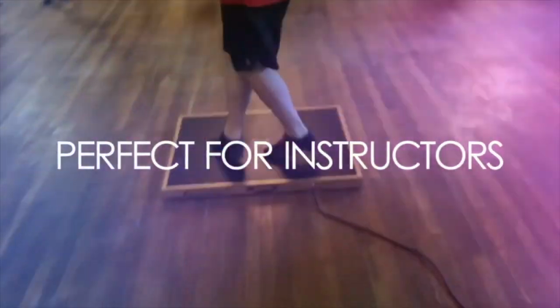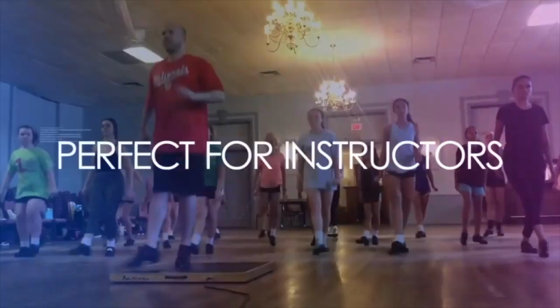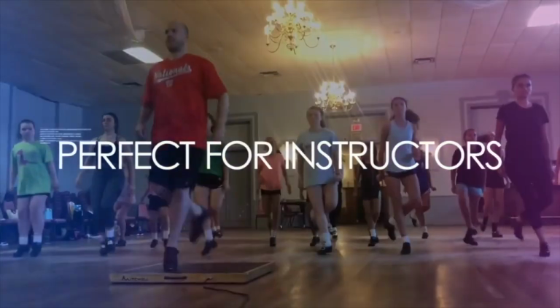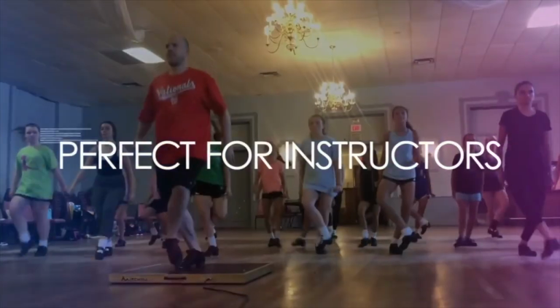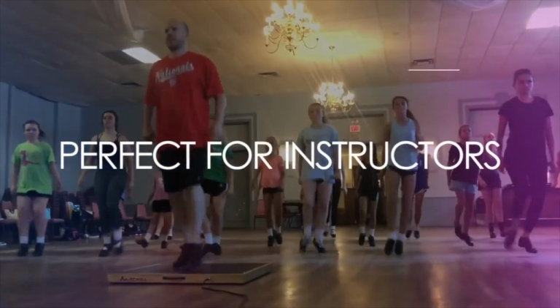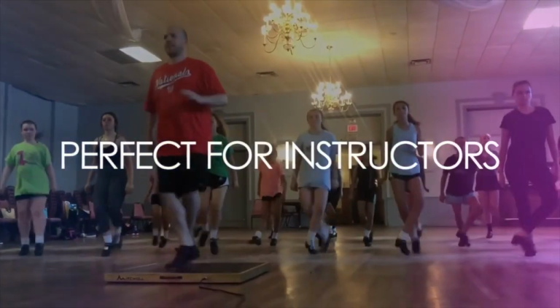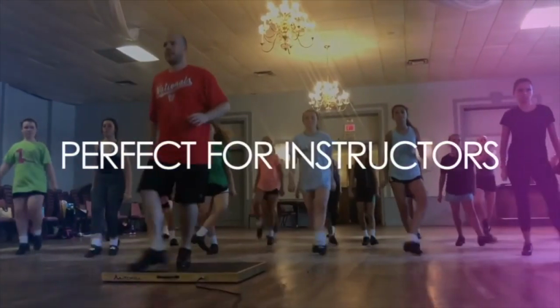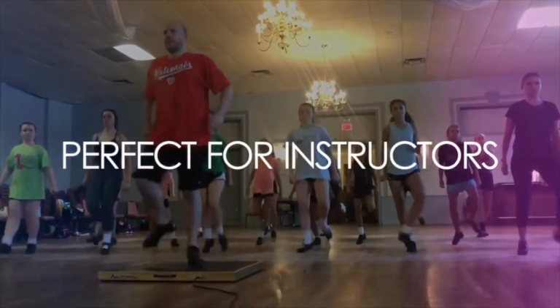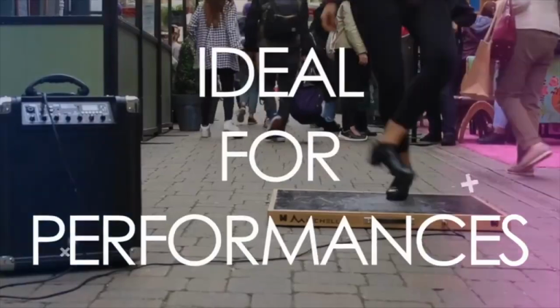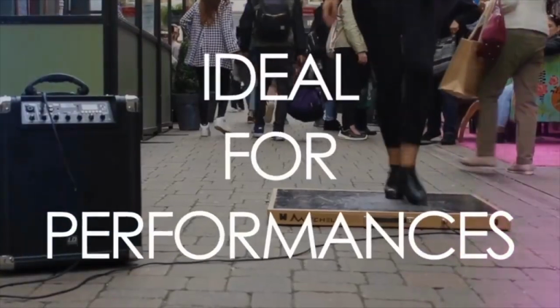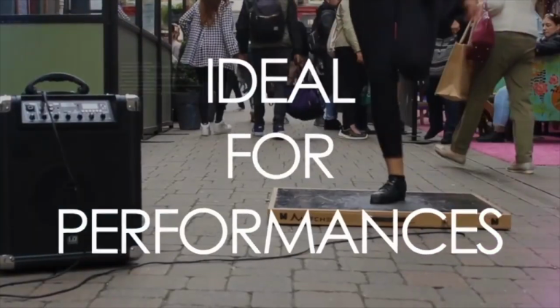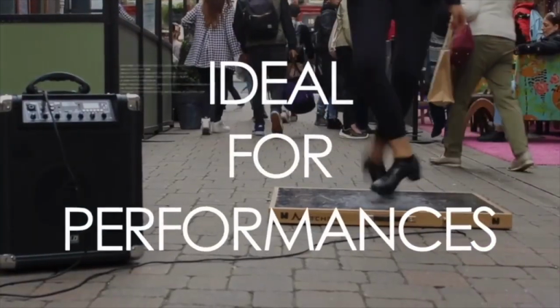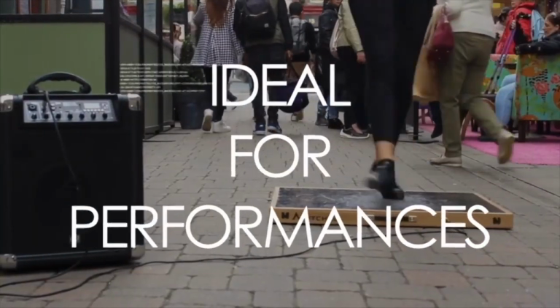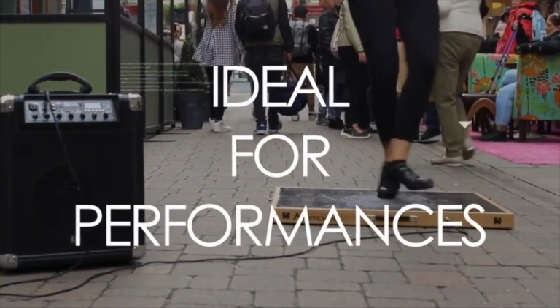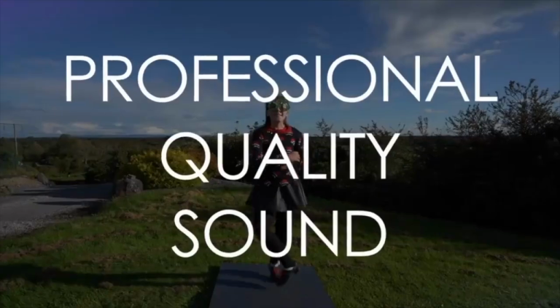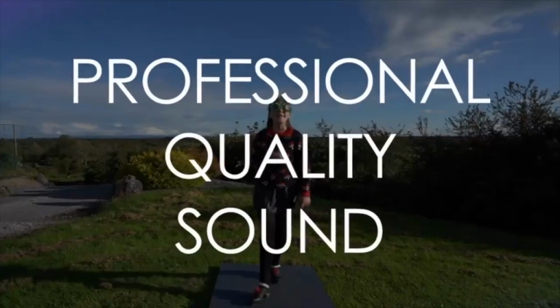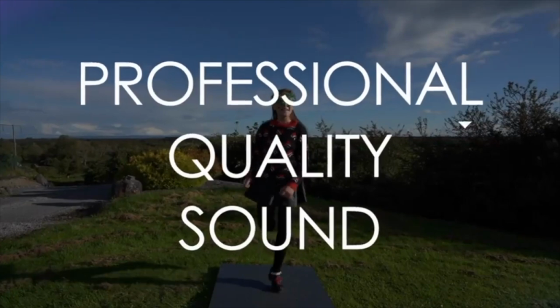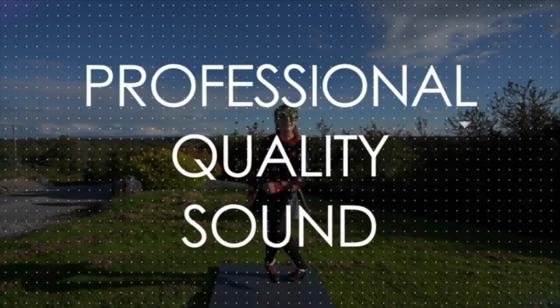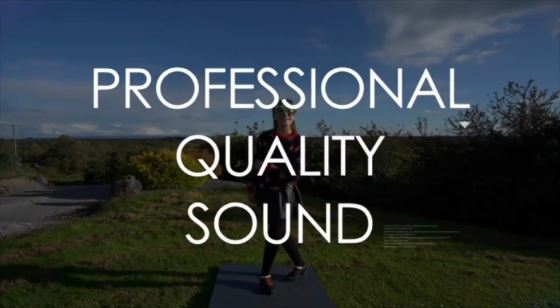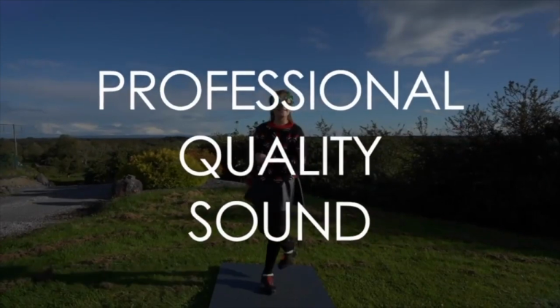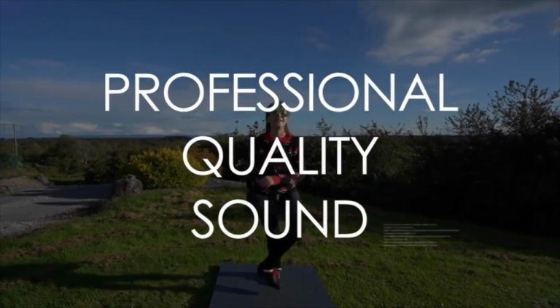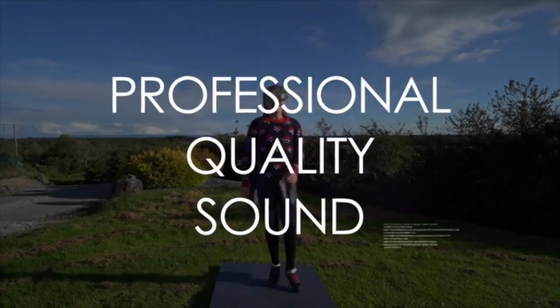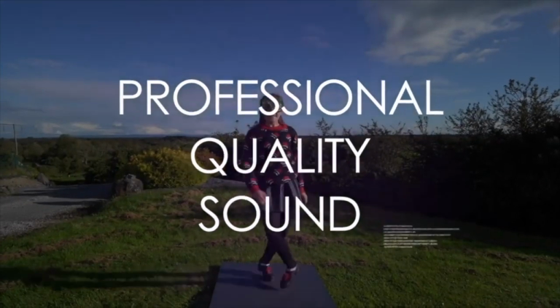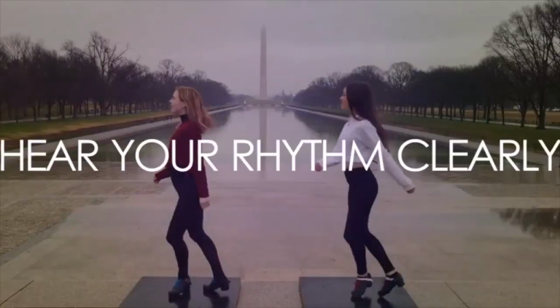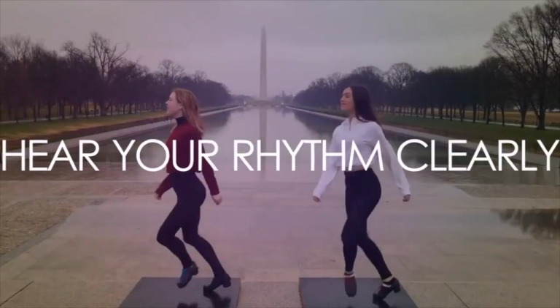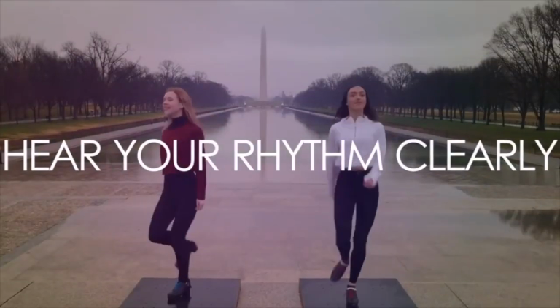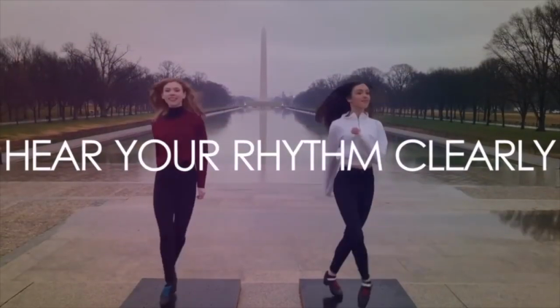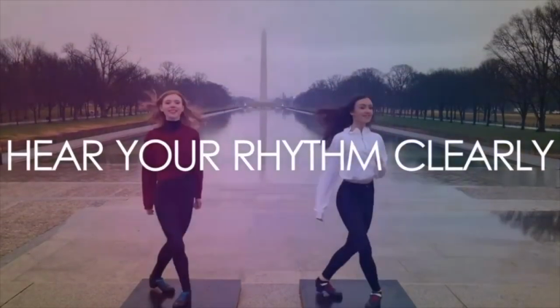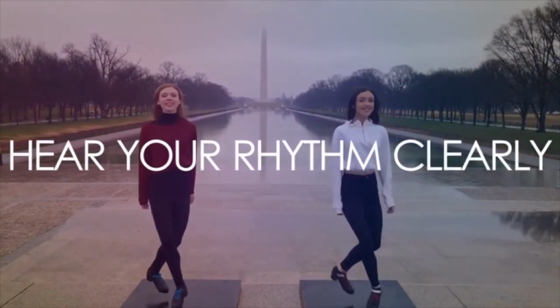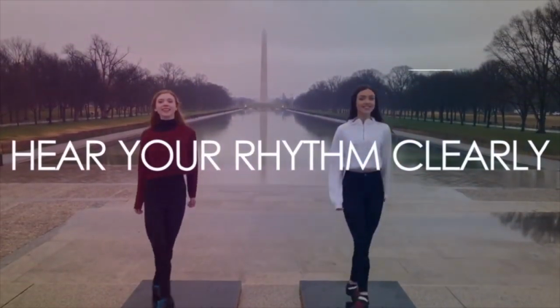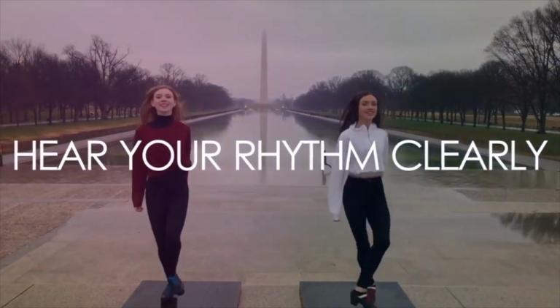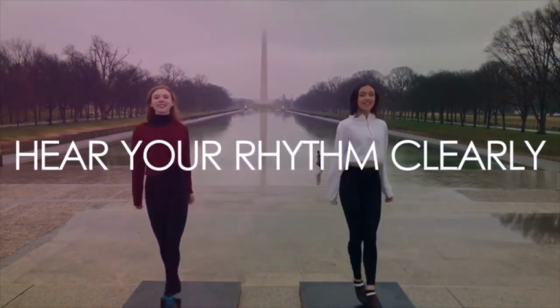The platforms are great because they have very good acoustics, which help dancers hear their rhythm very clearly.